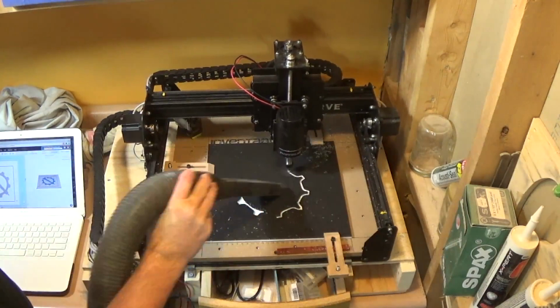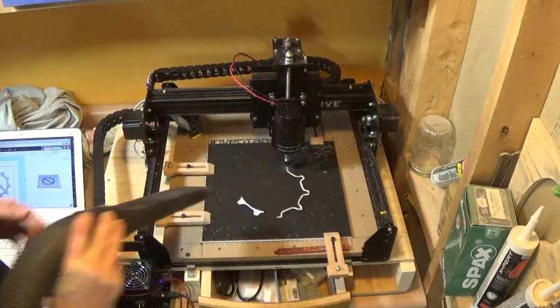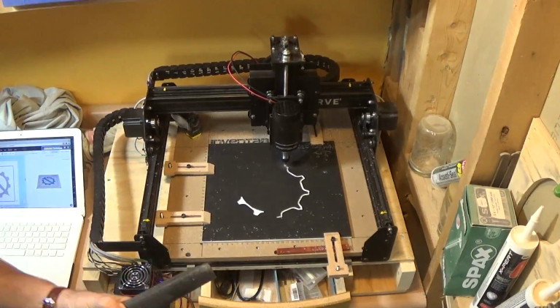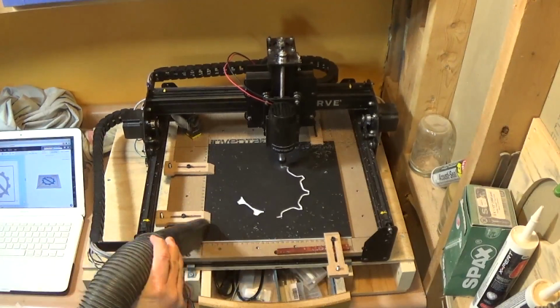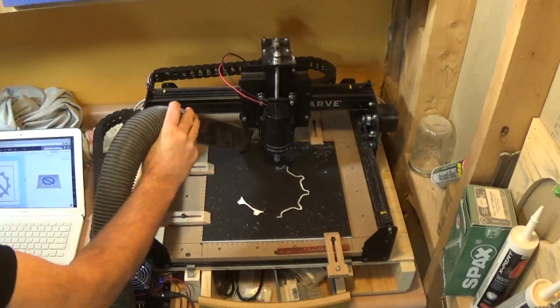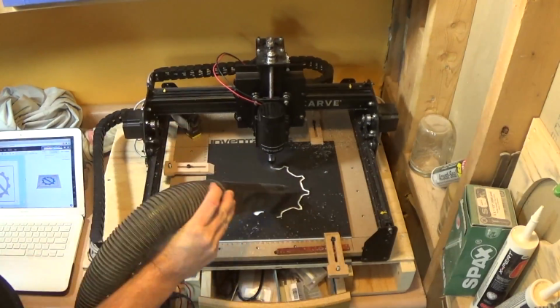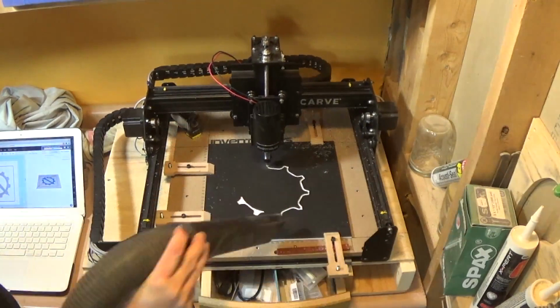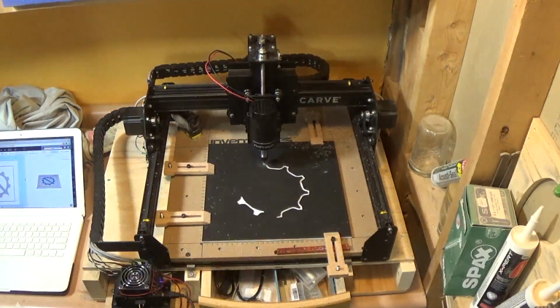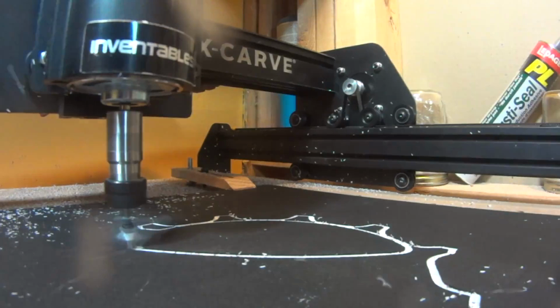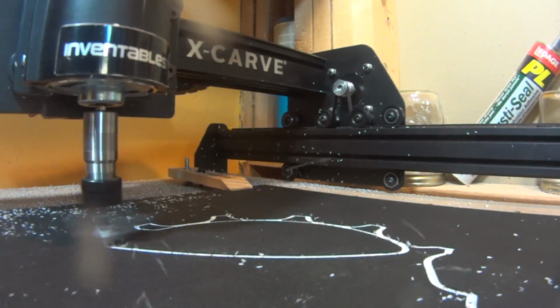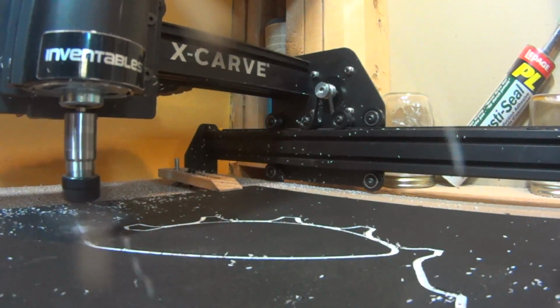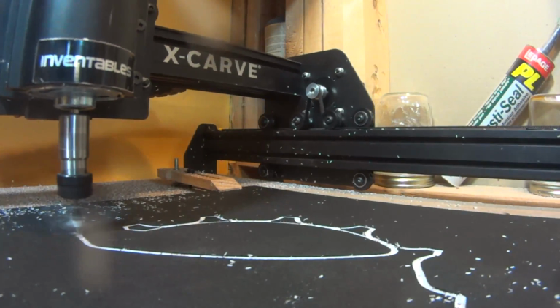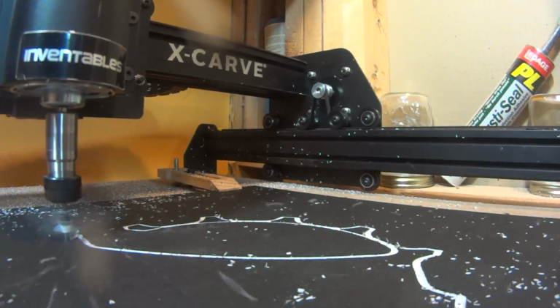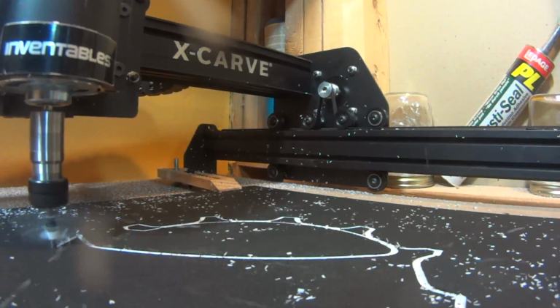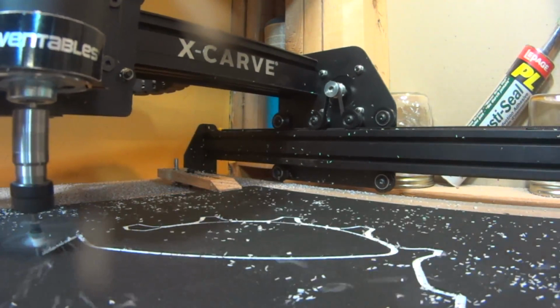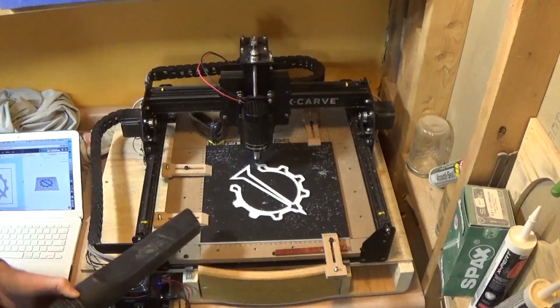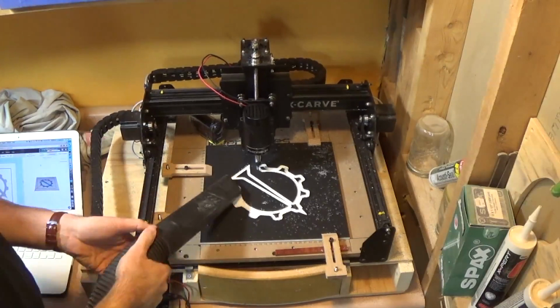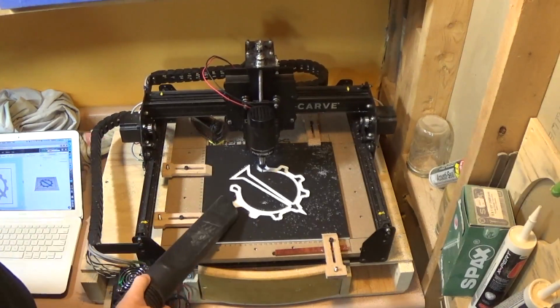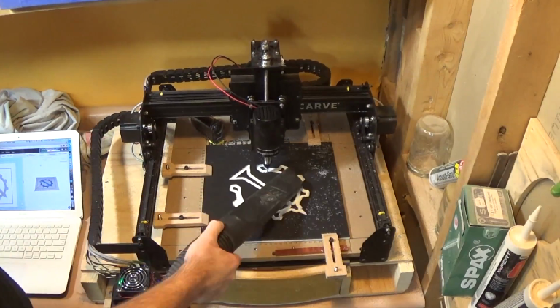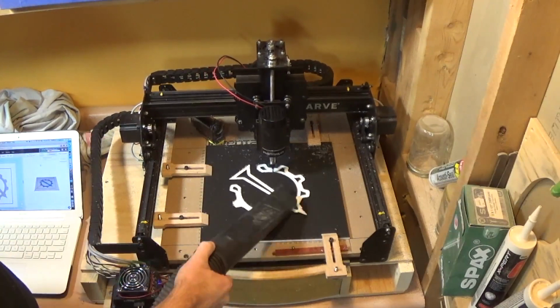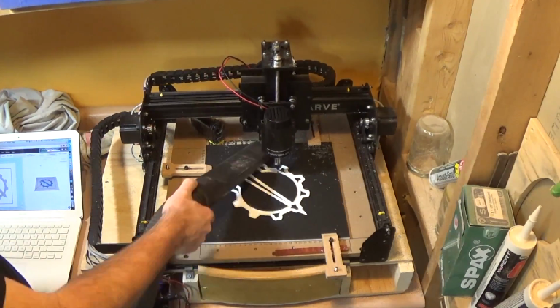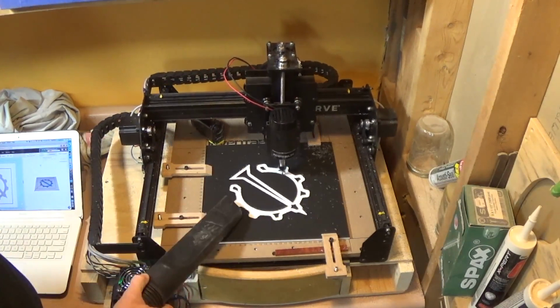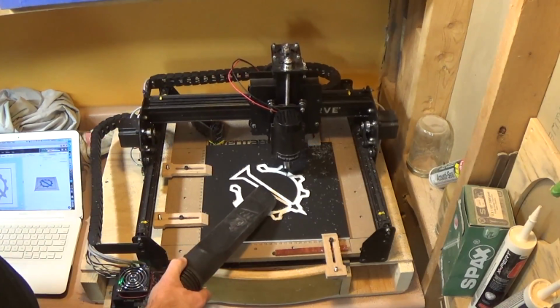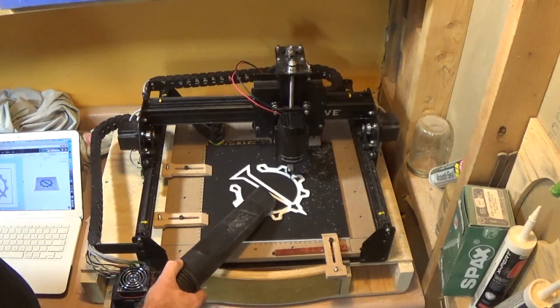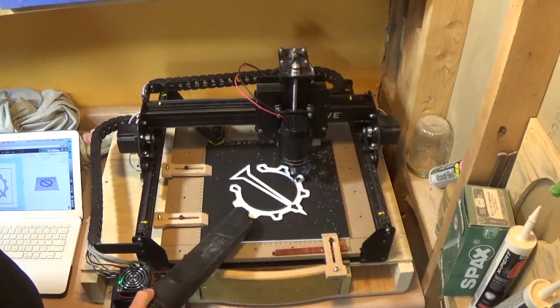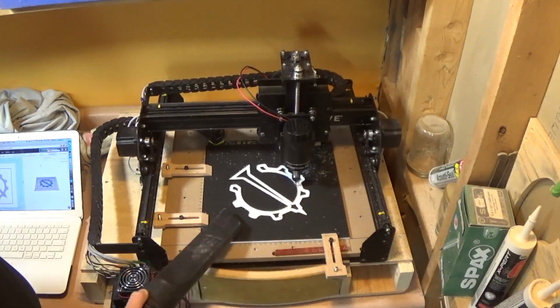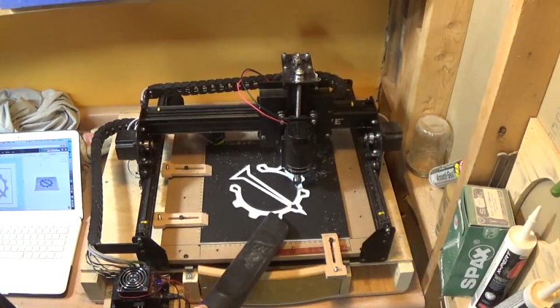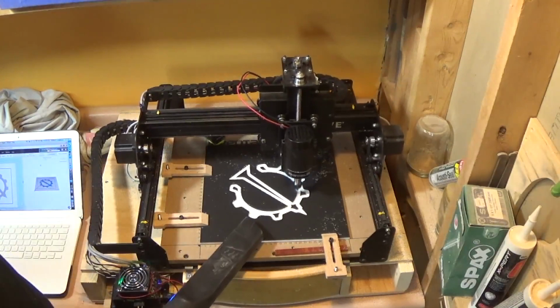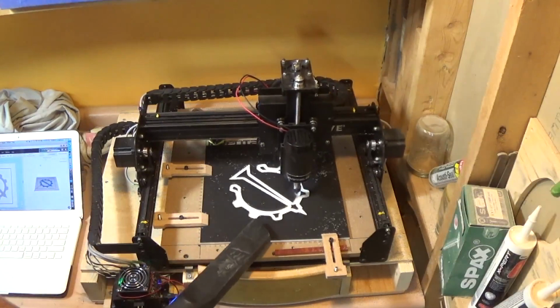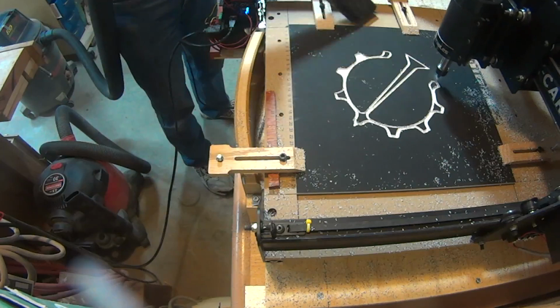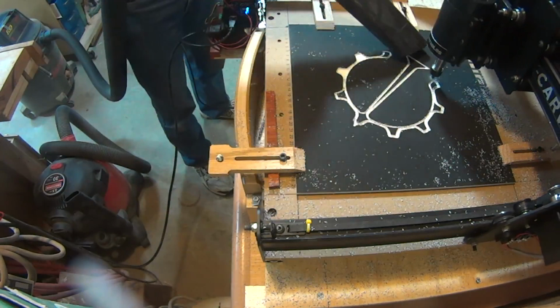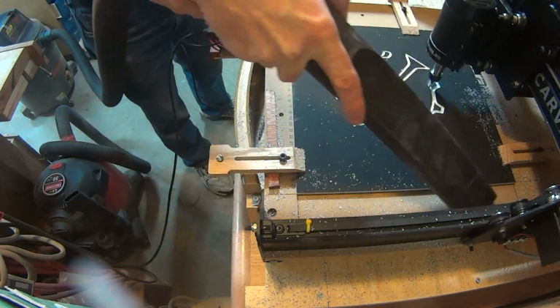Oh and by the way, yes I do know I need to do something about dust control on this machine.